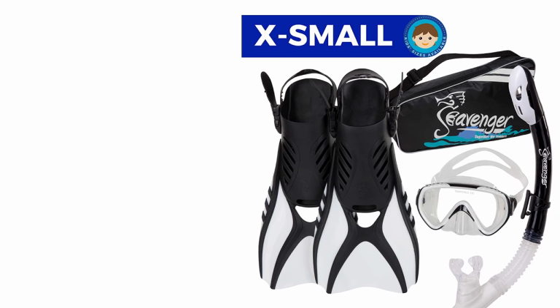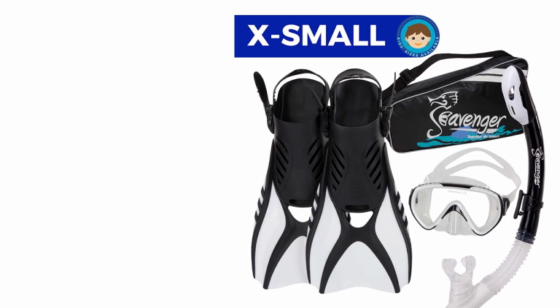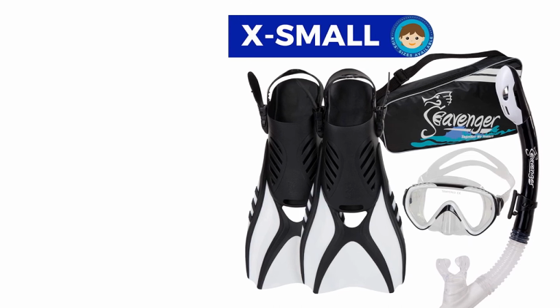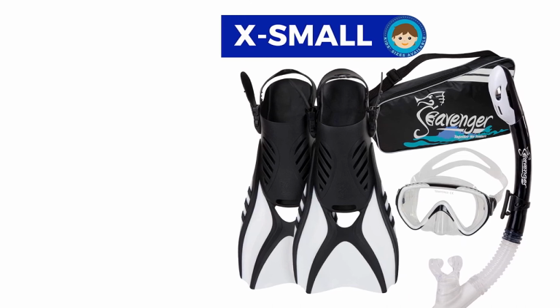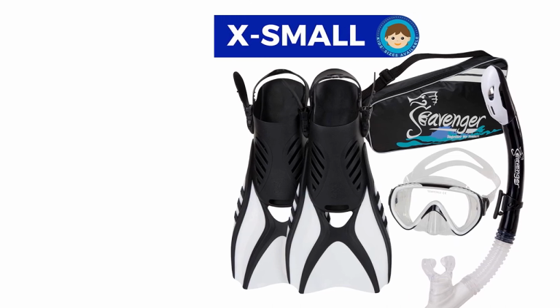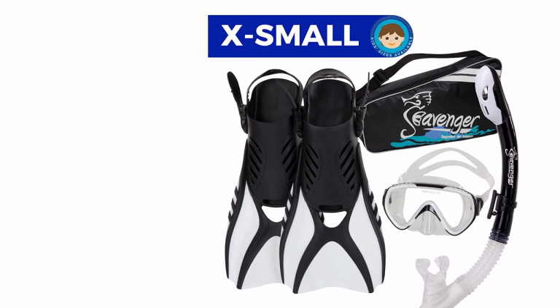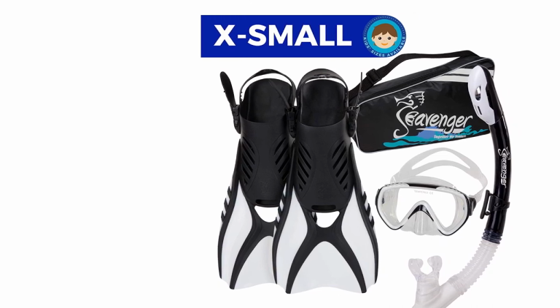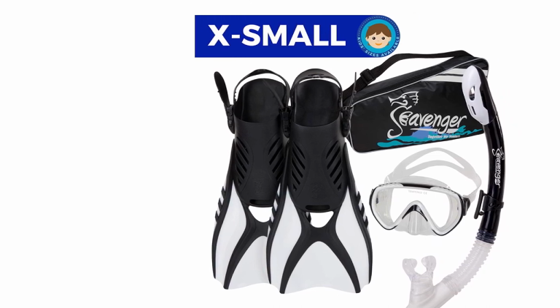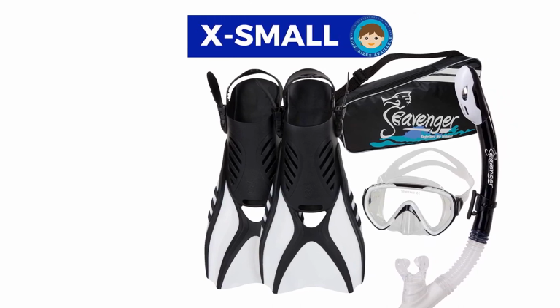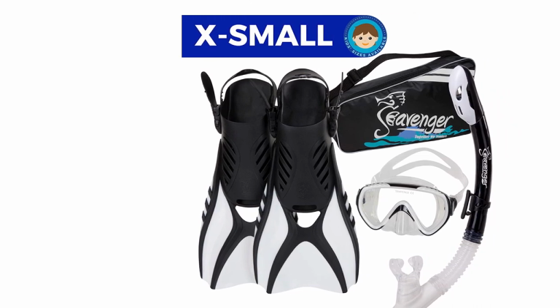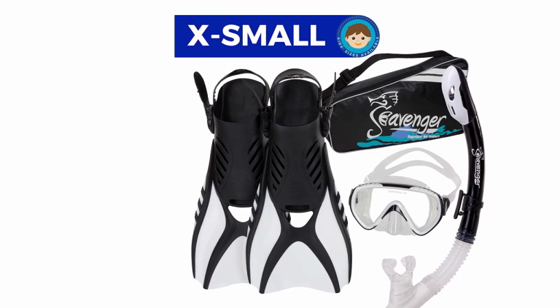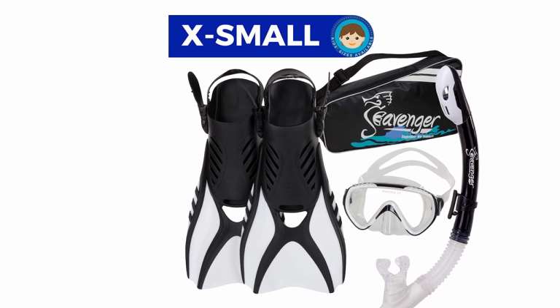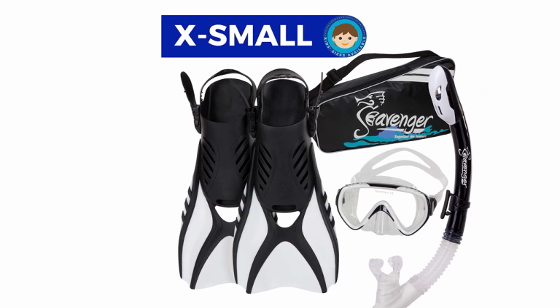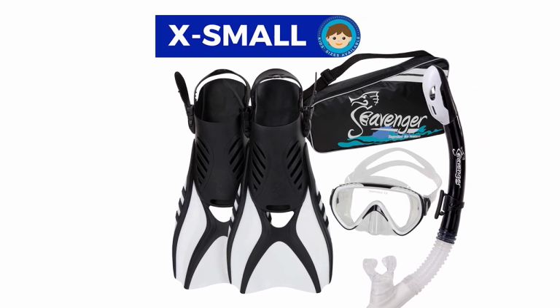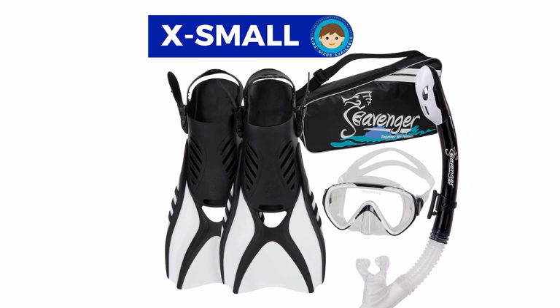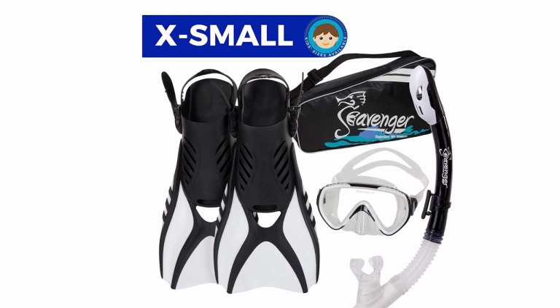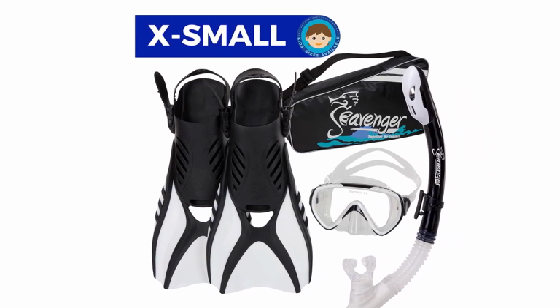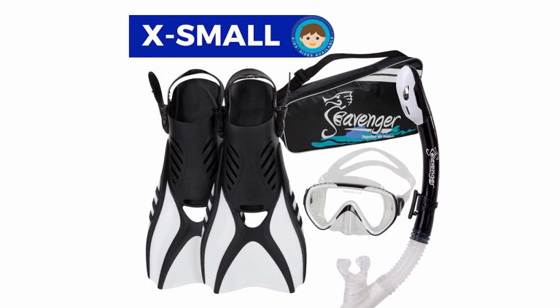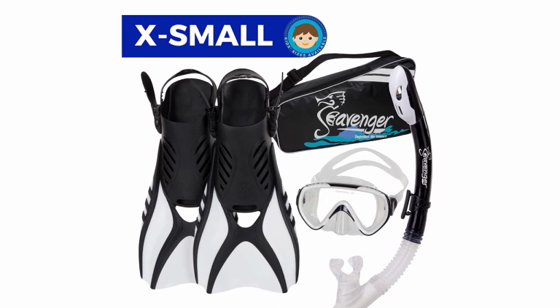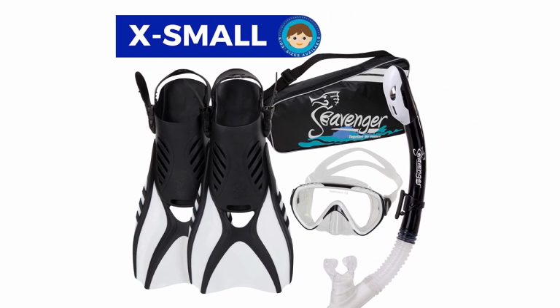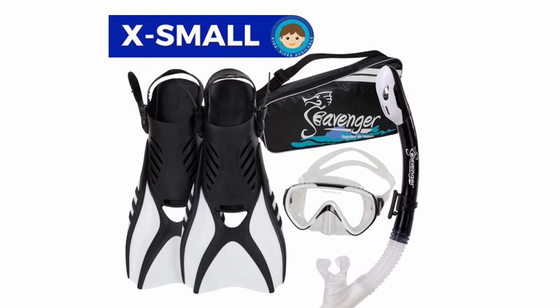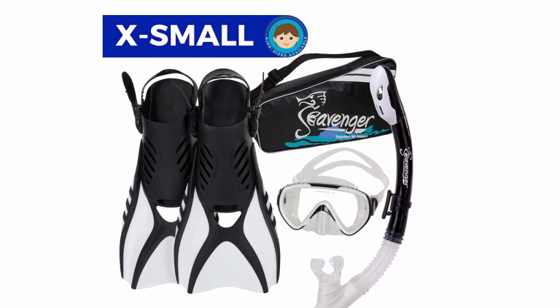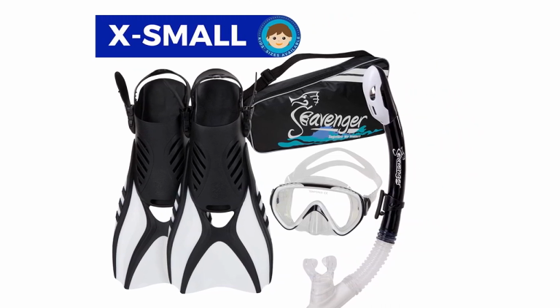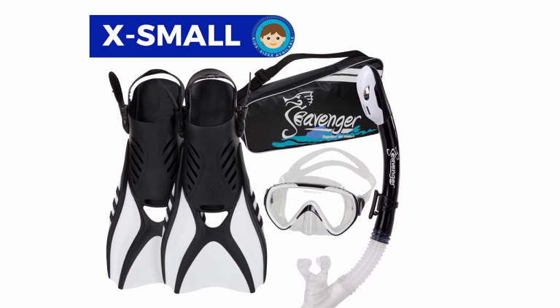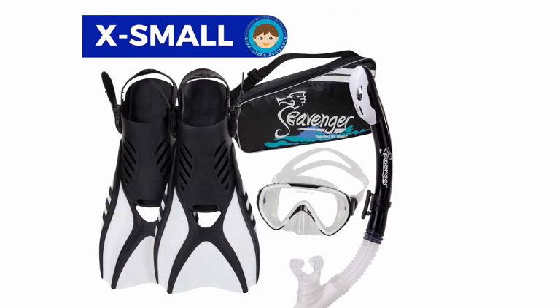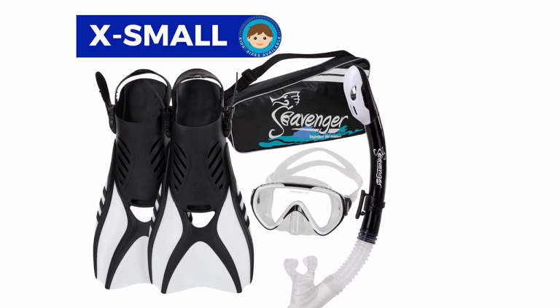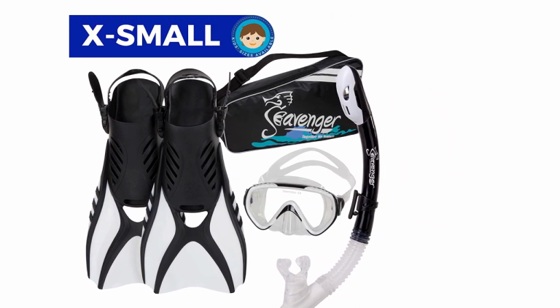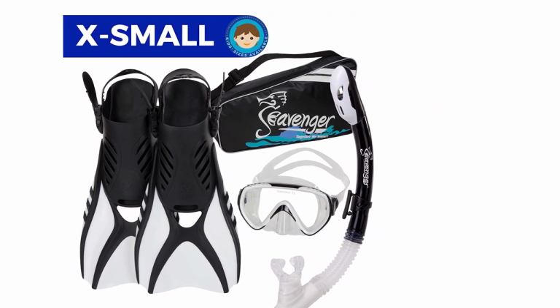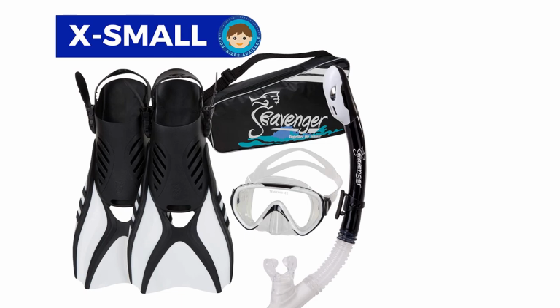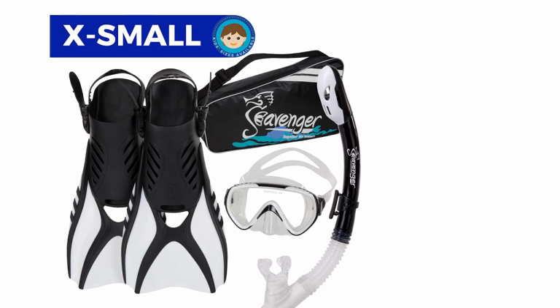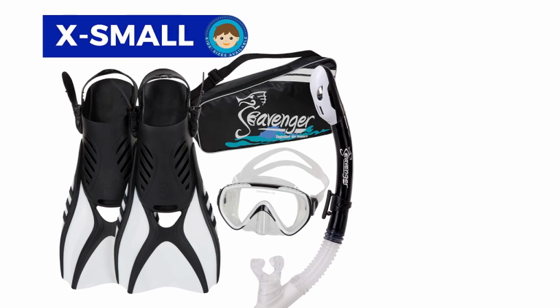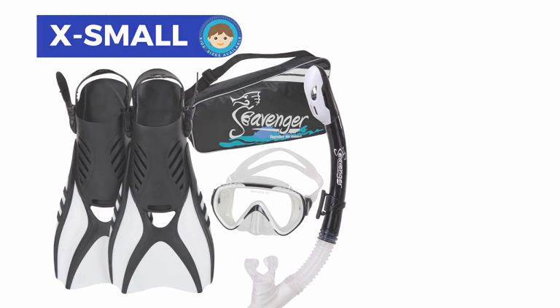Moreover, this pair of bodyboard fins has very little drag thanks to the vents on either side of the foot pocket.